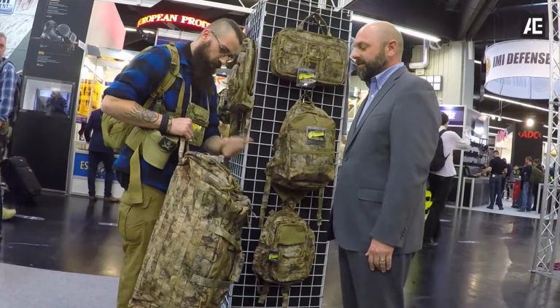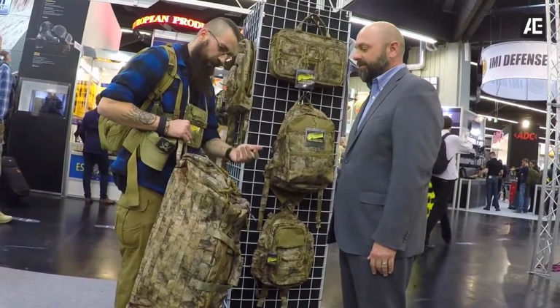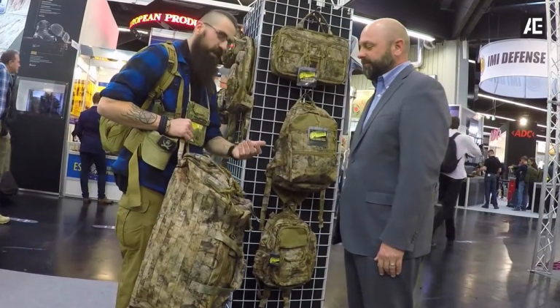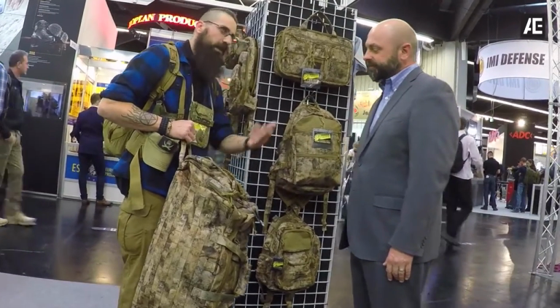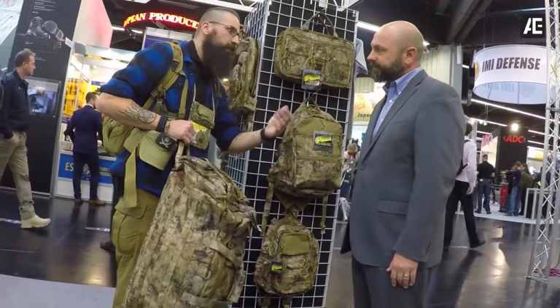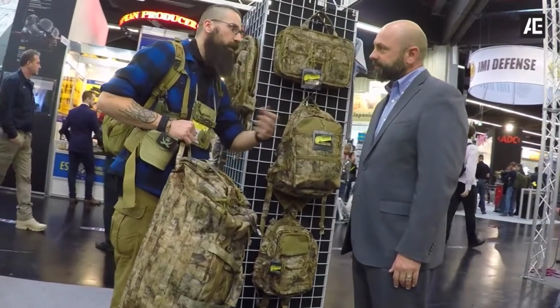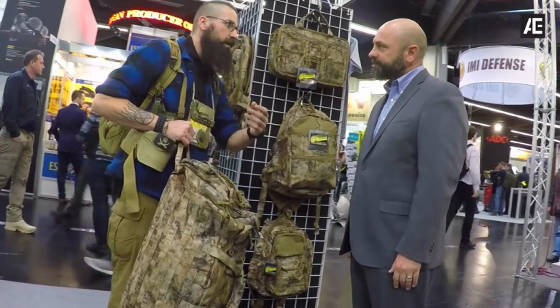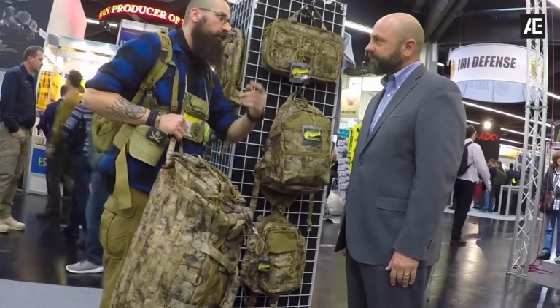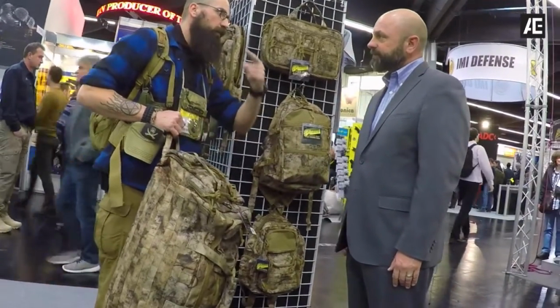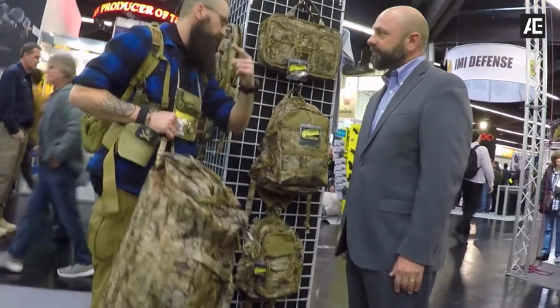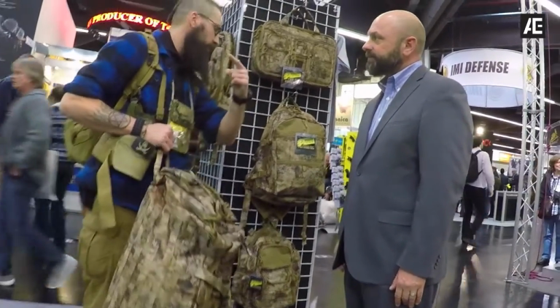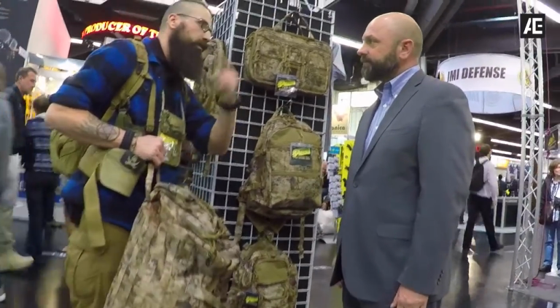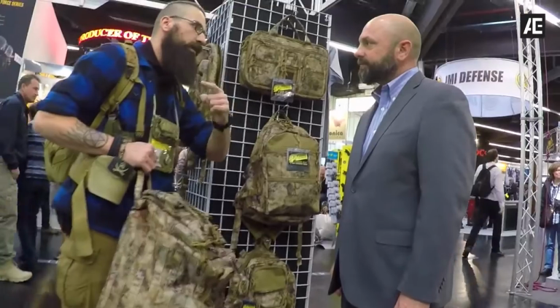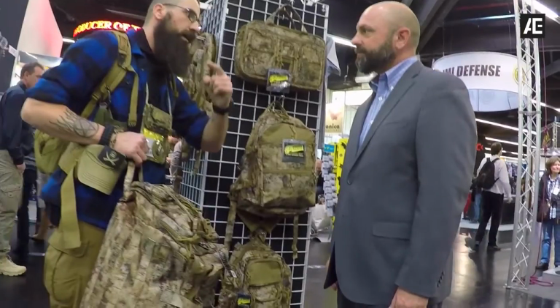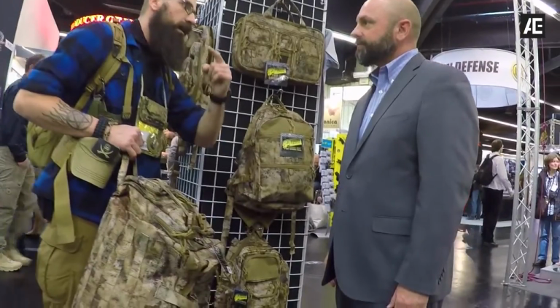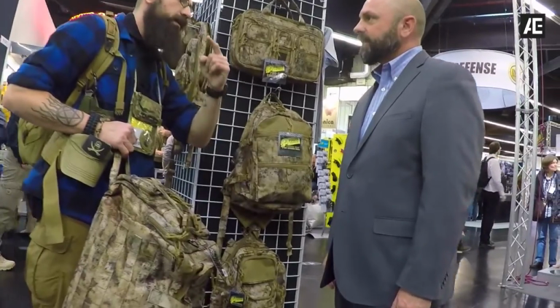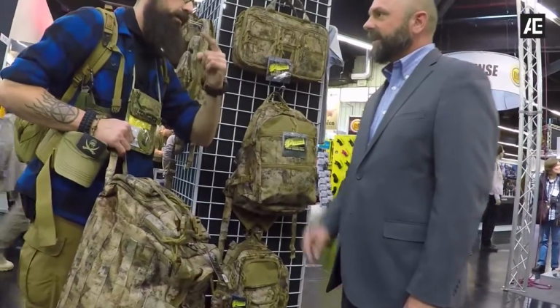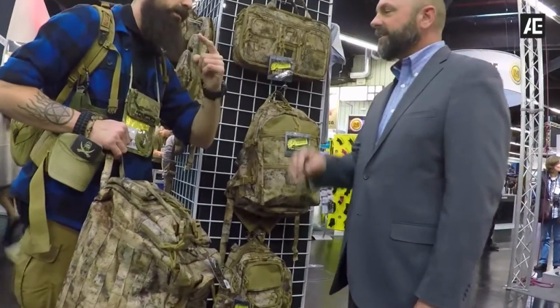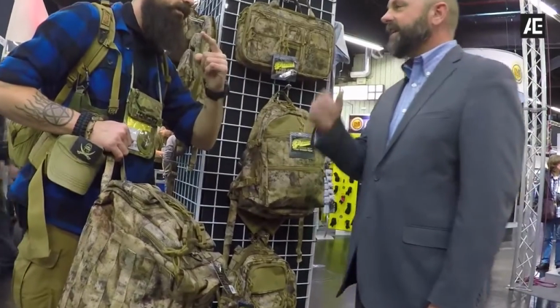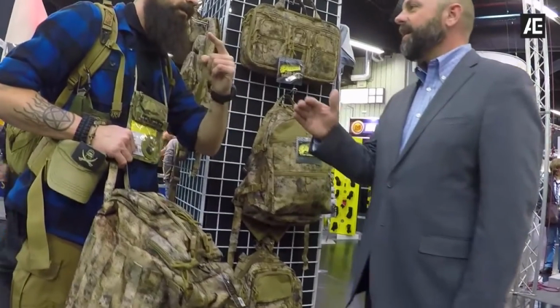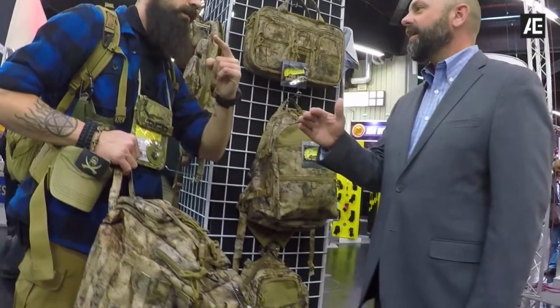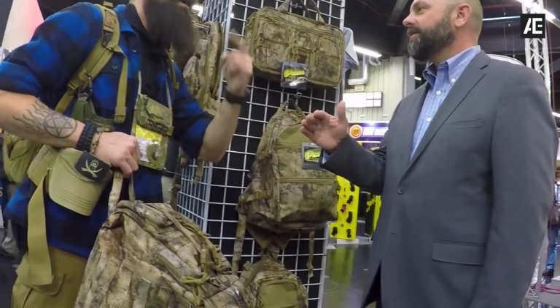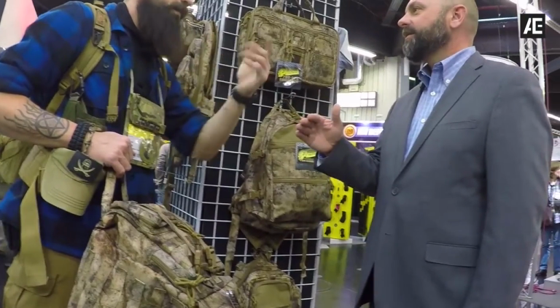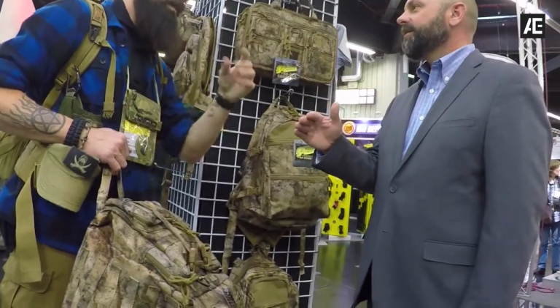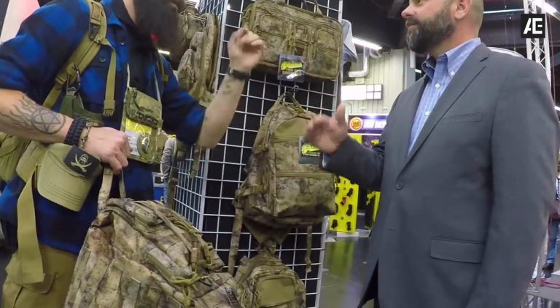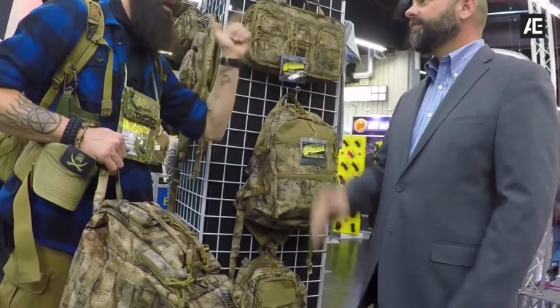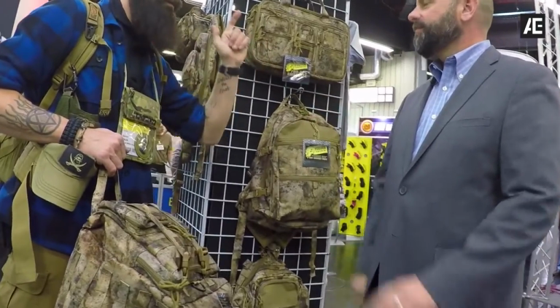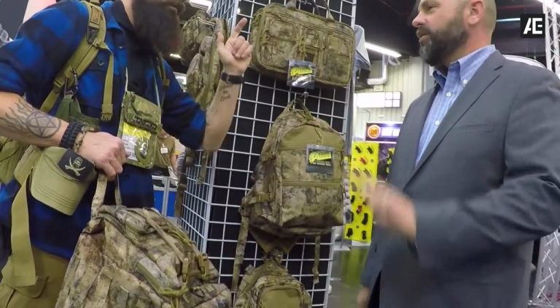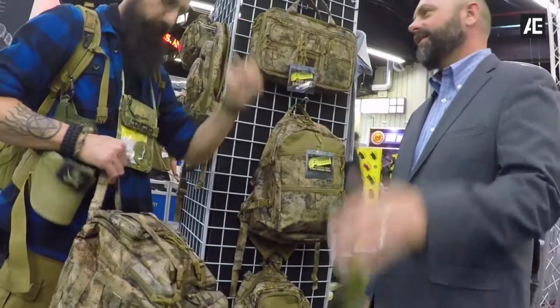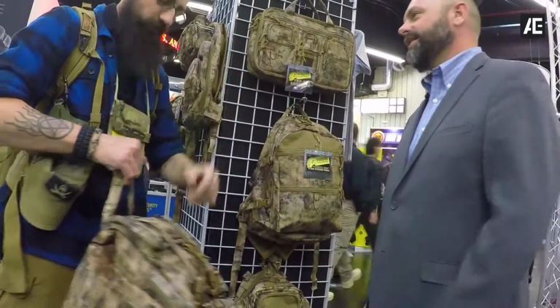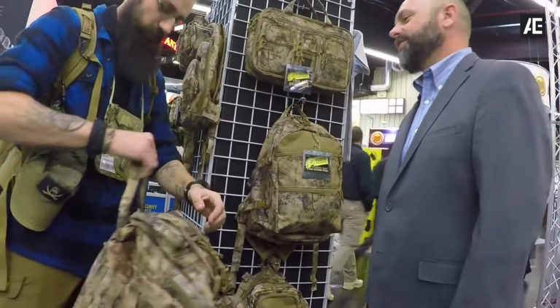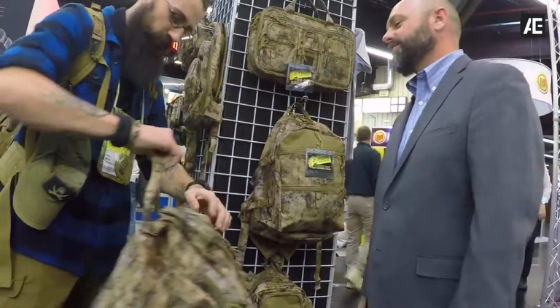It is priced at a little tiny bit higher than the OD and Coyote. Yeah, but not multicam — not even close to it.